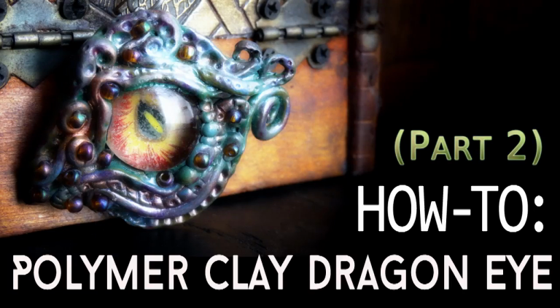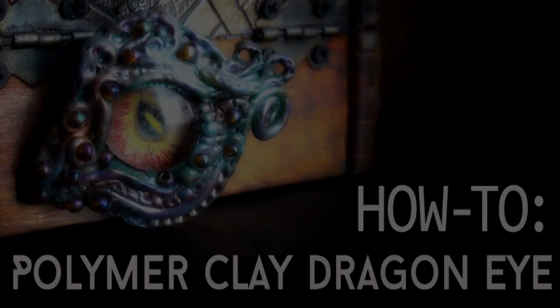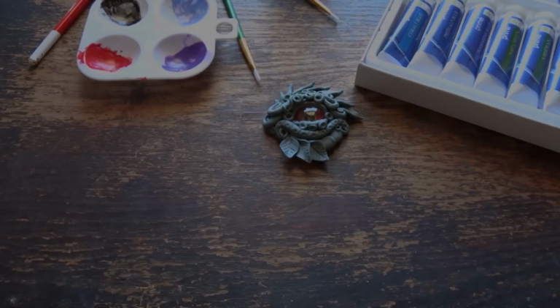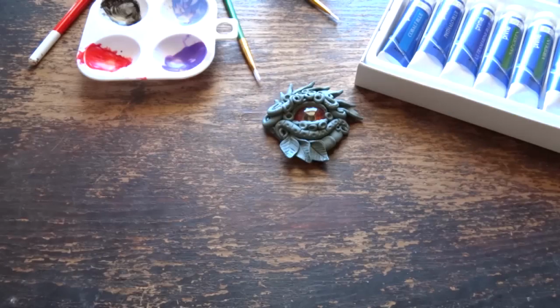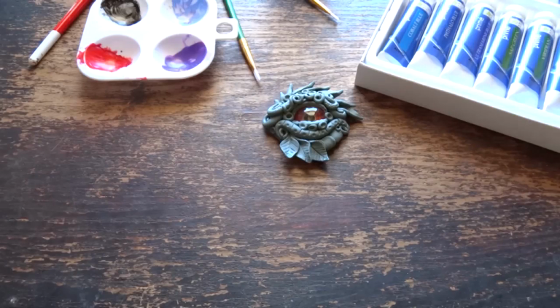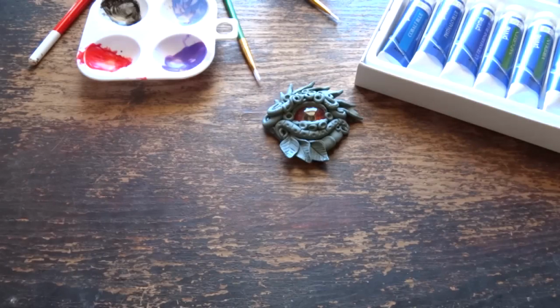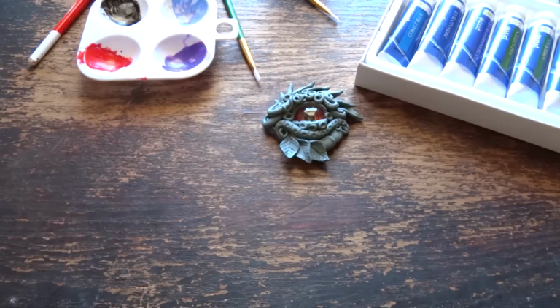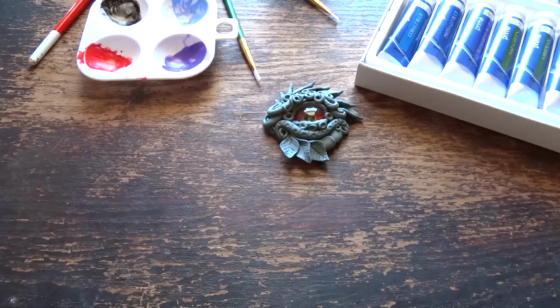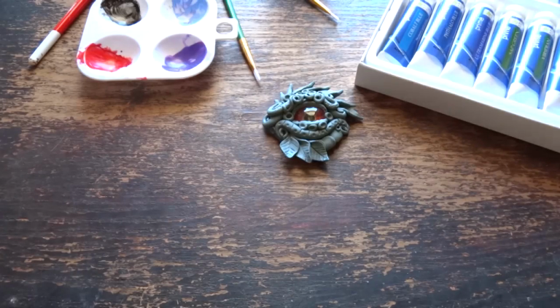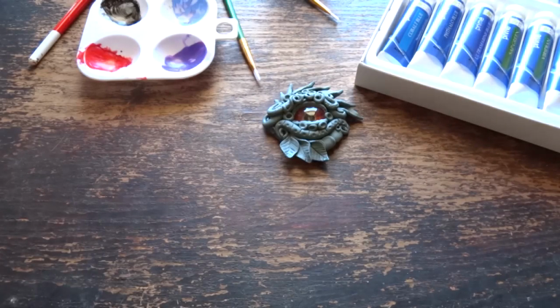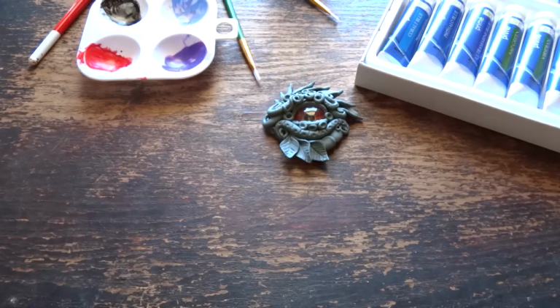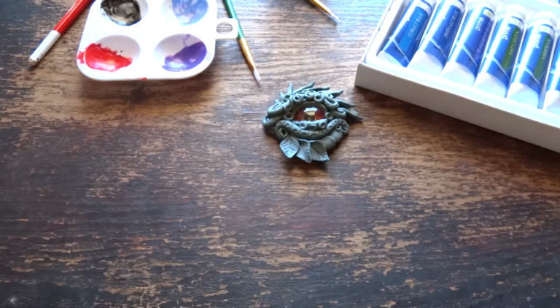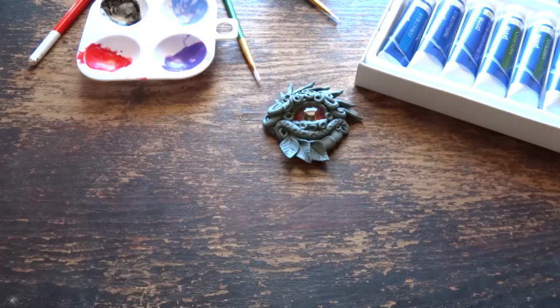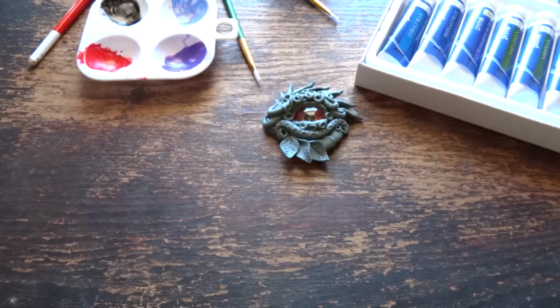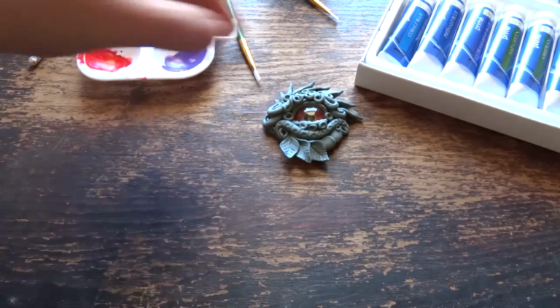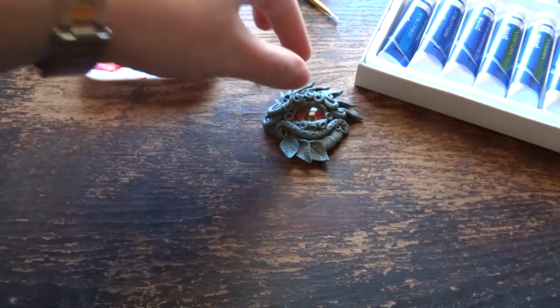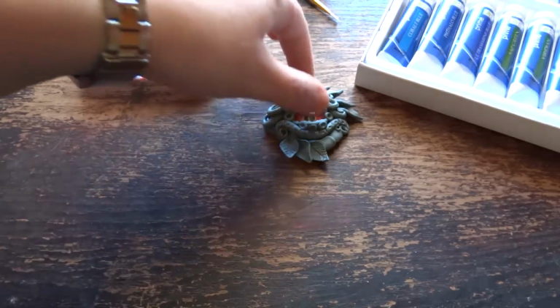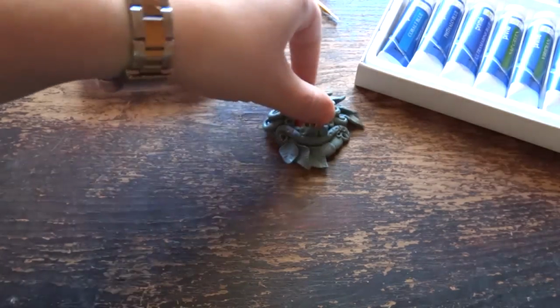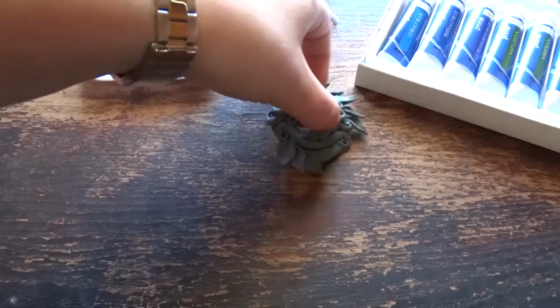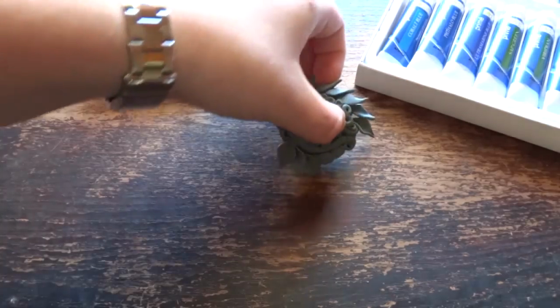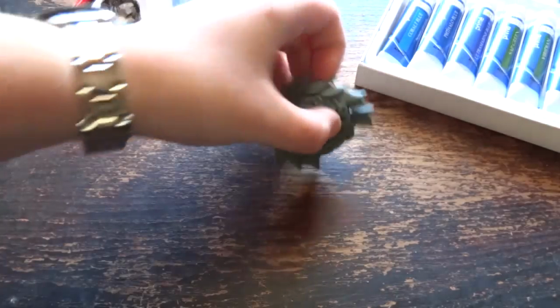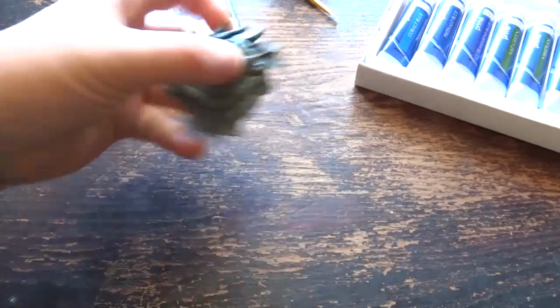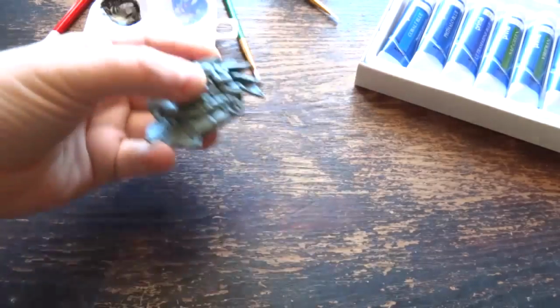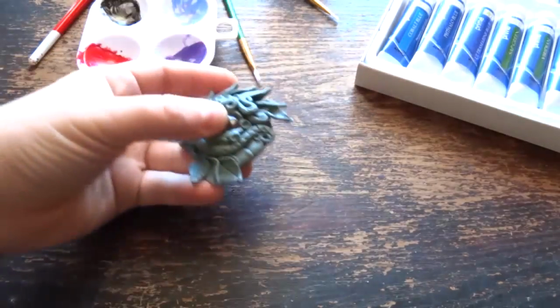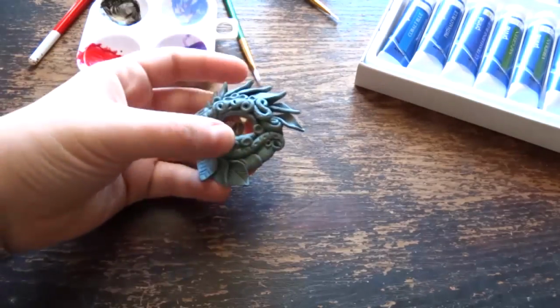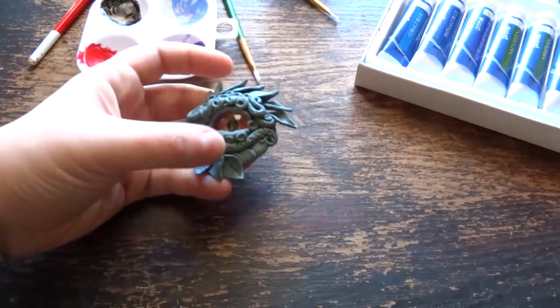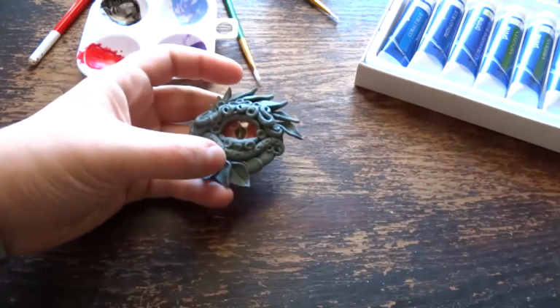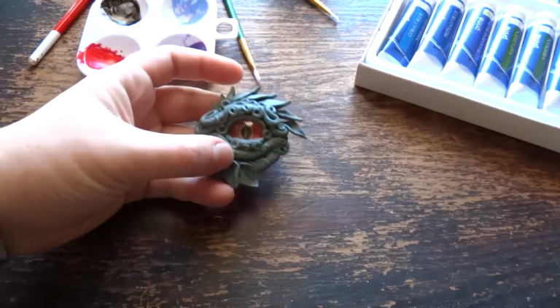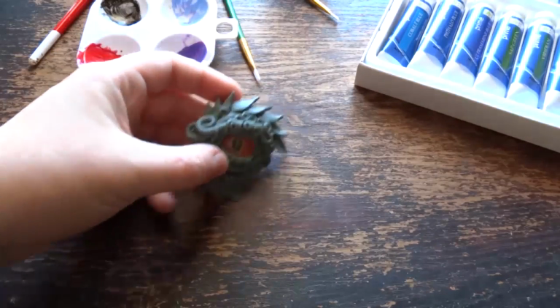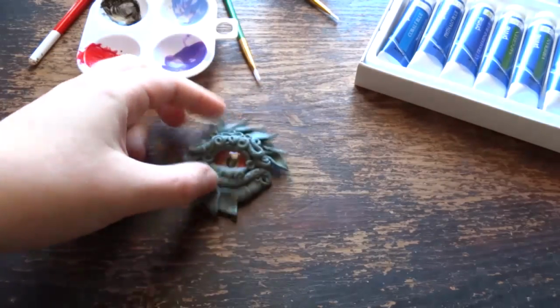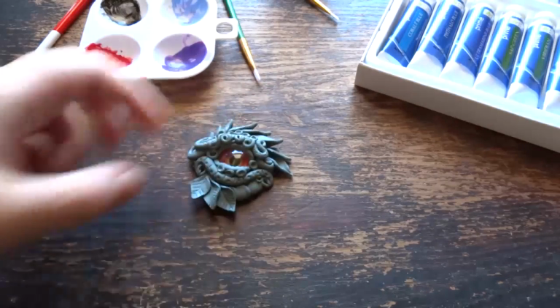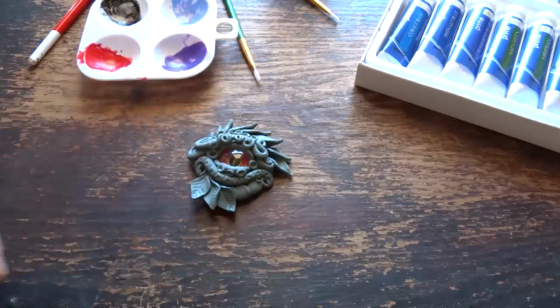Hey folks! Back with the Dragon Eye Tutorial Part 2. It's painting time! Yay!